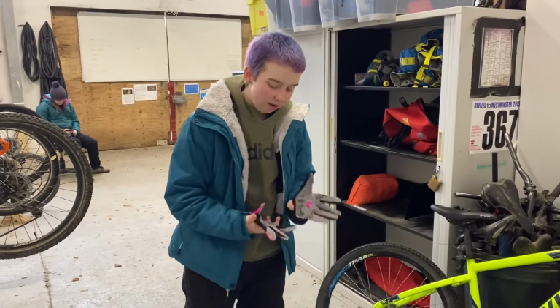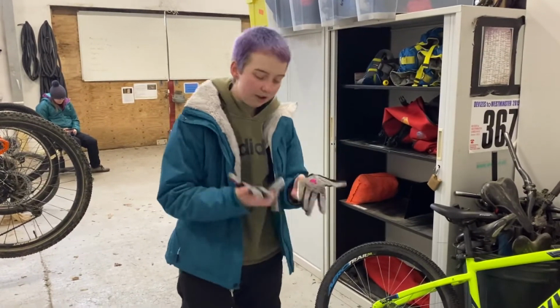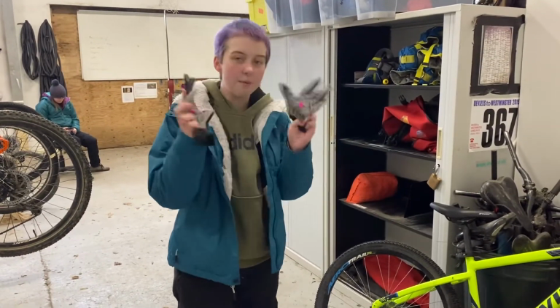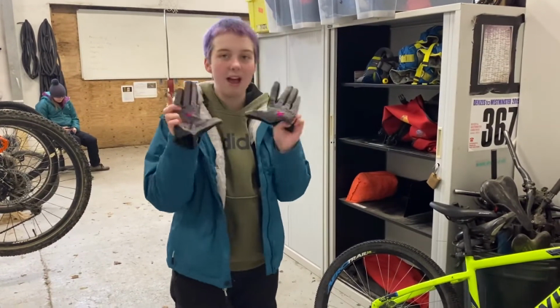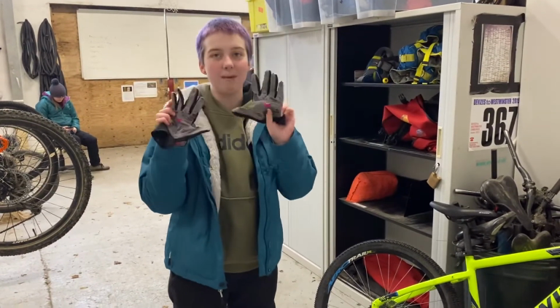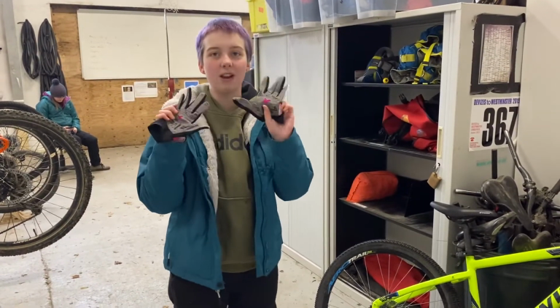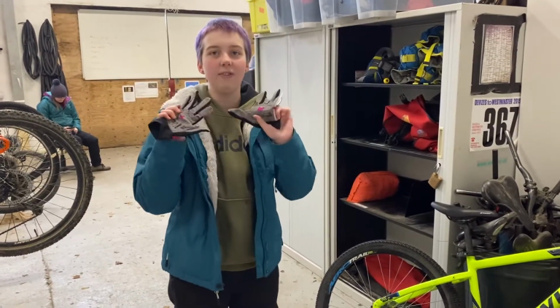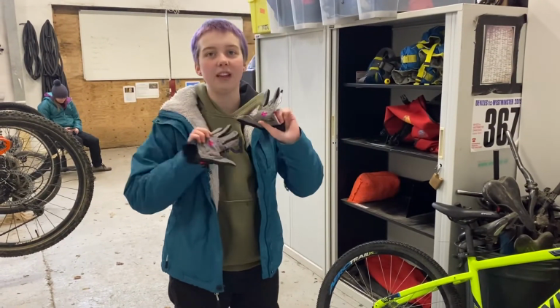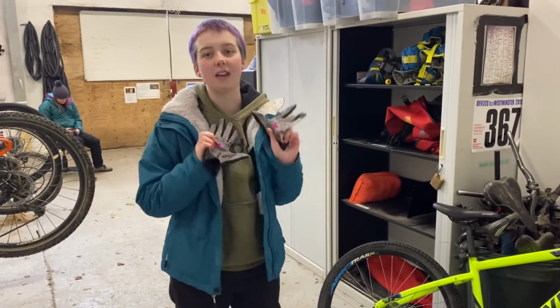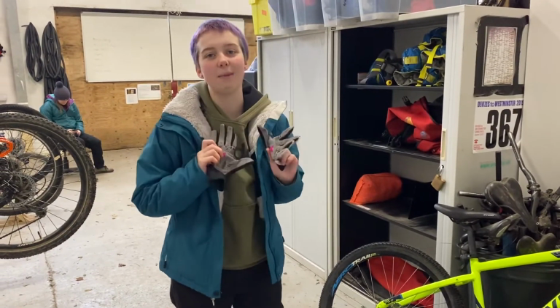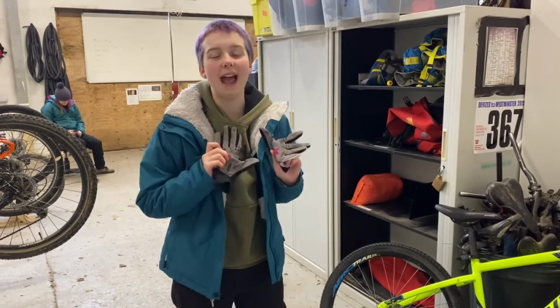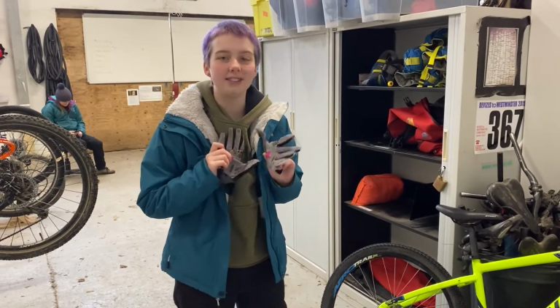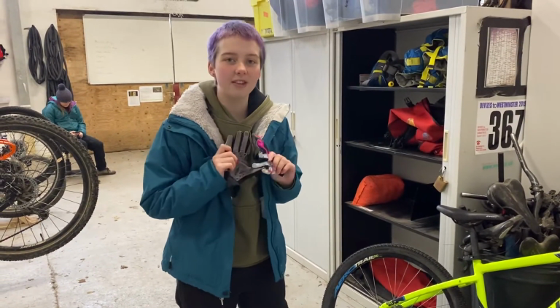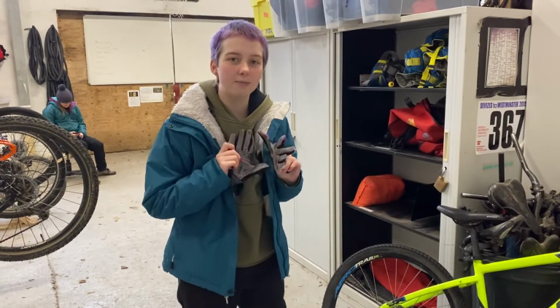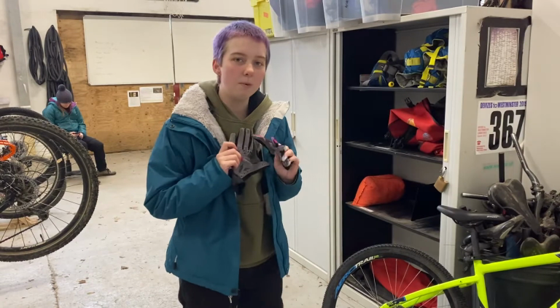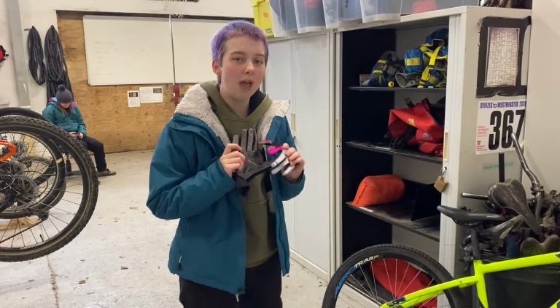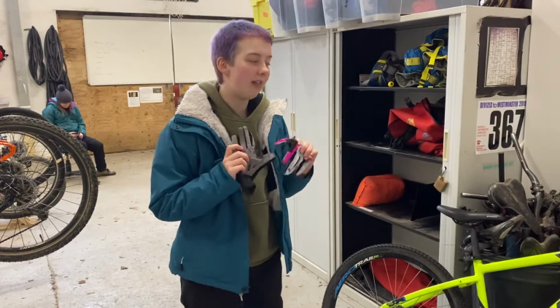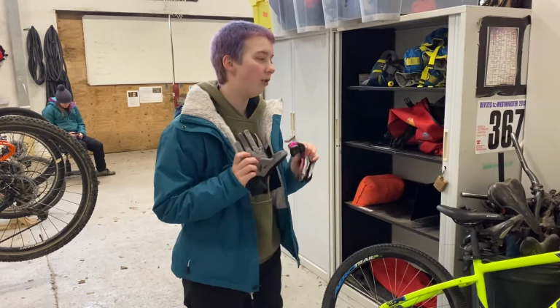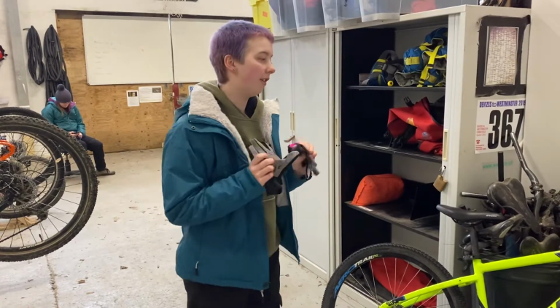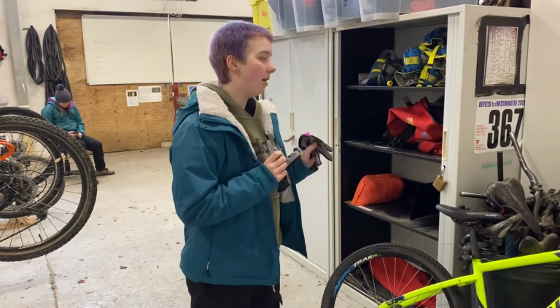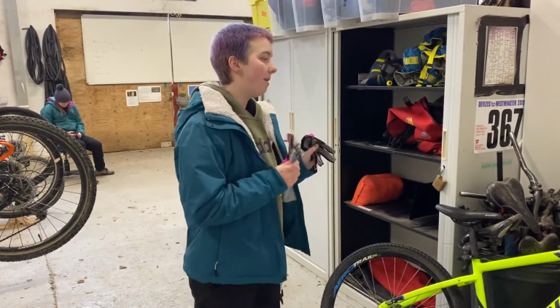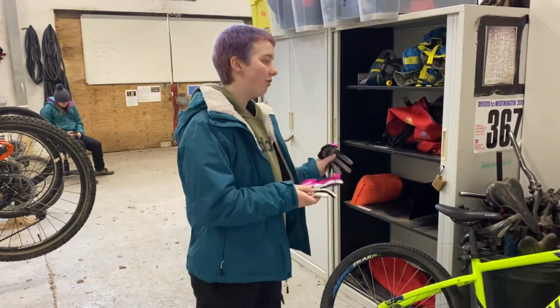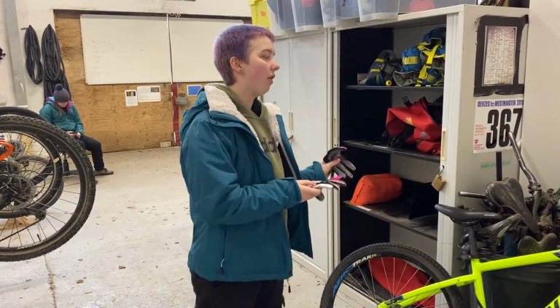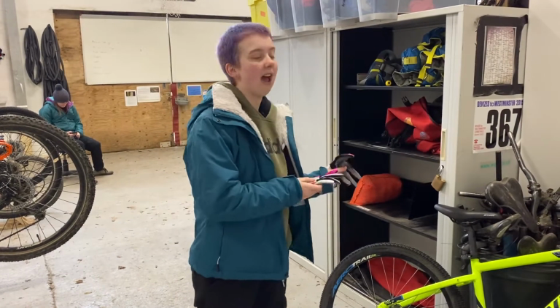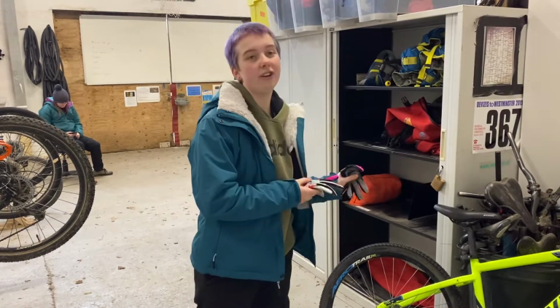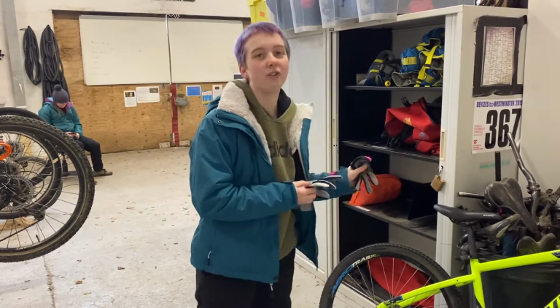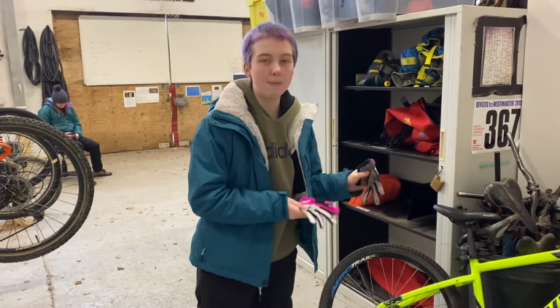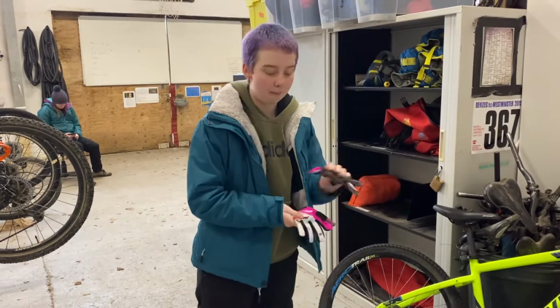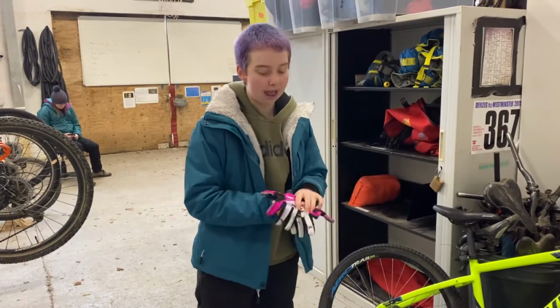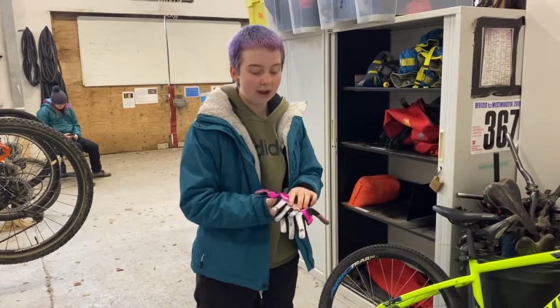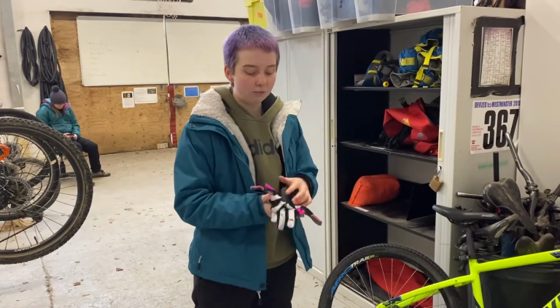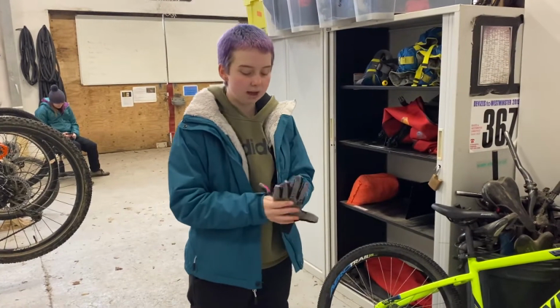First up I have my gloves. They're going to keep my hands nice and warm and they're also going to make sure I have good grip on my handlebars.